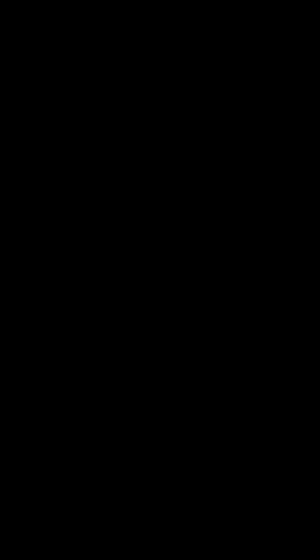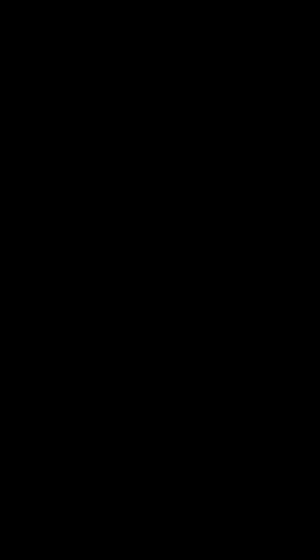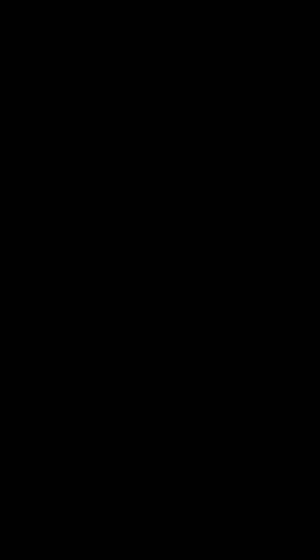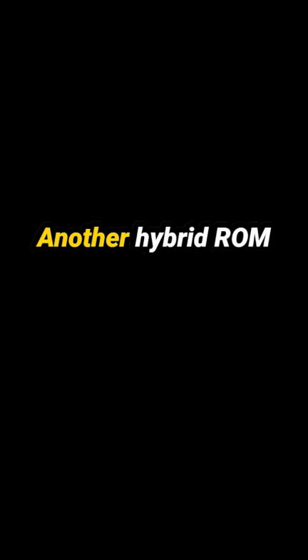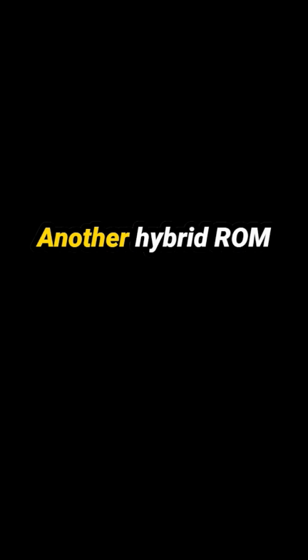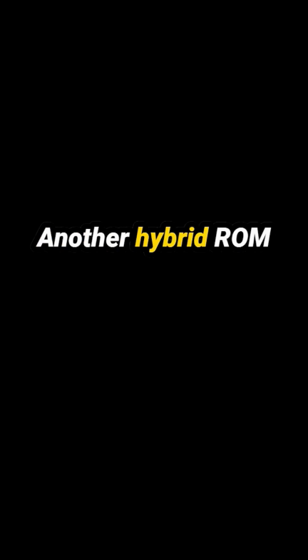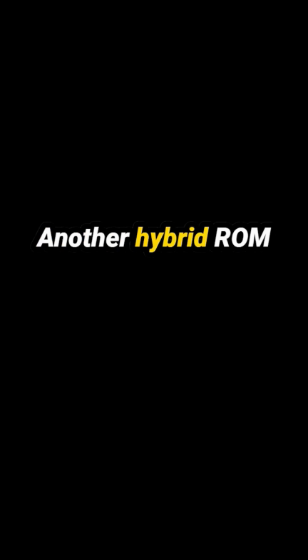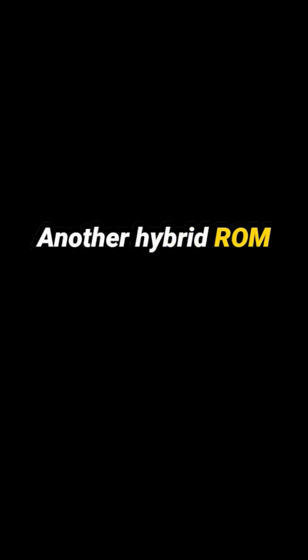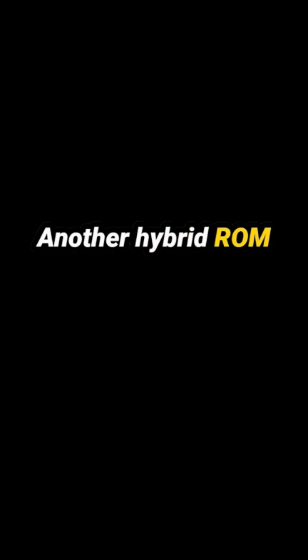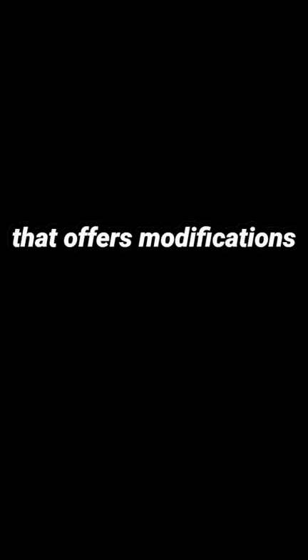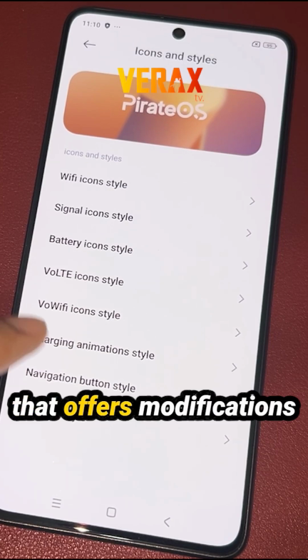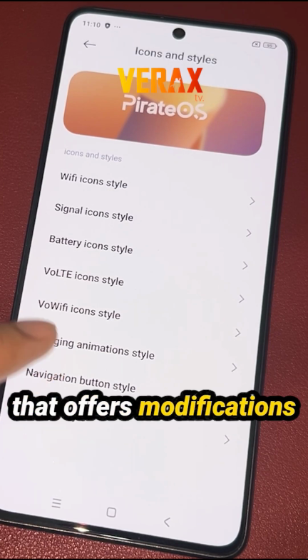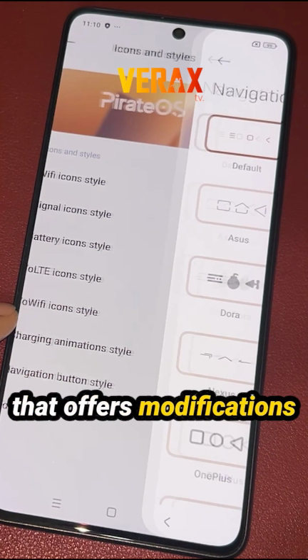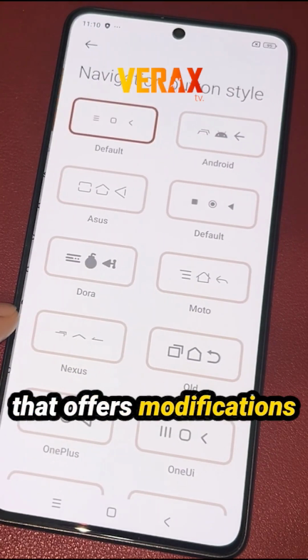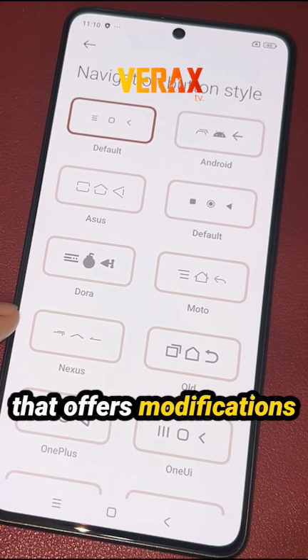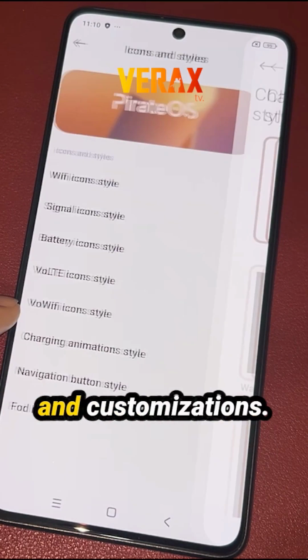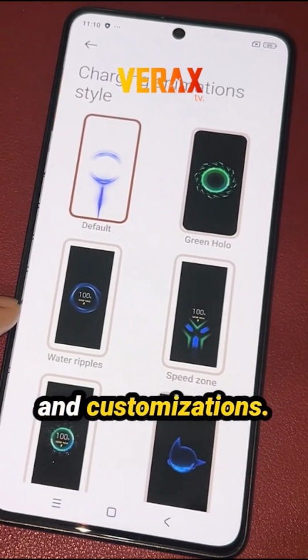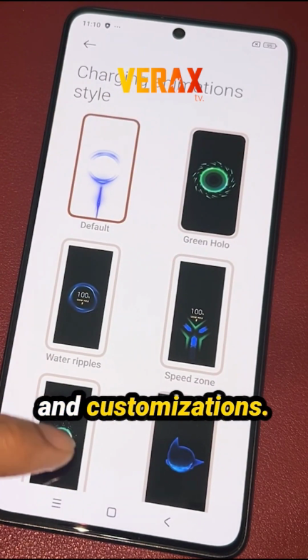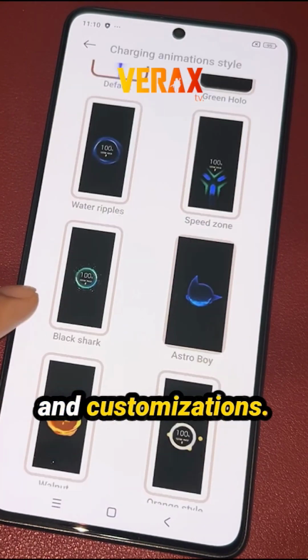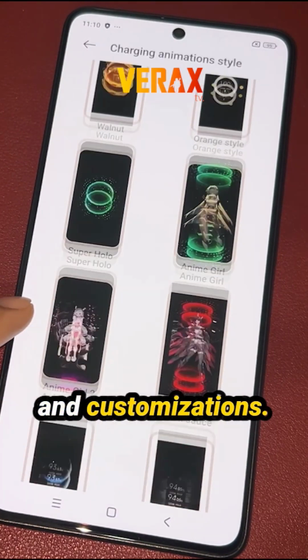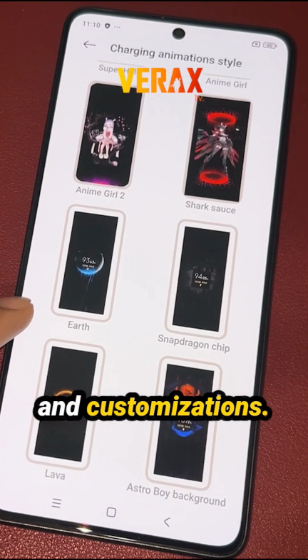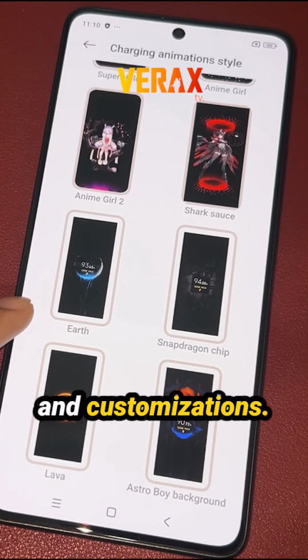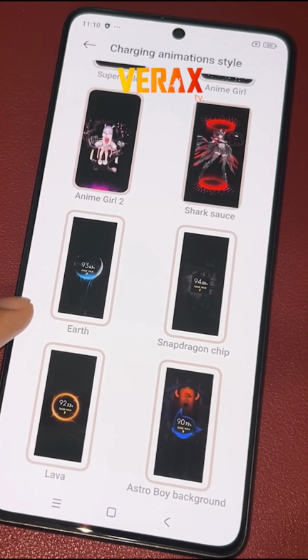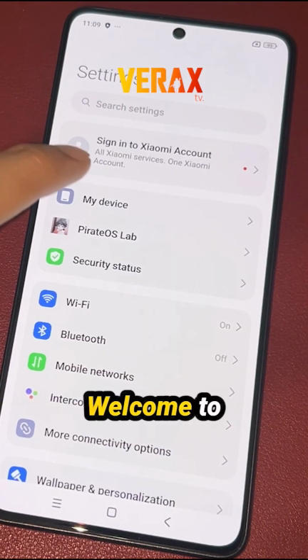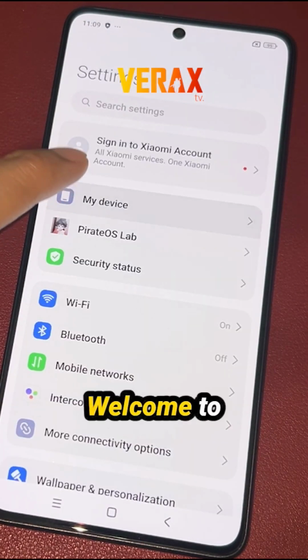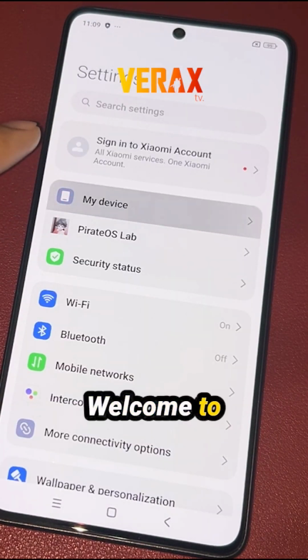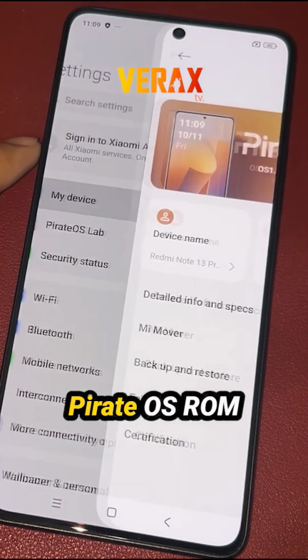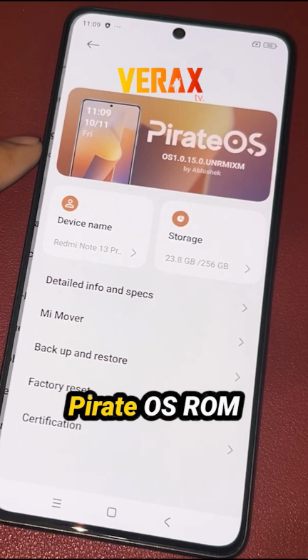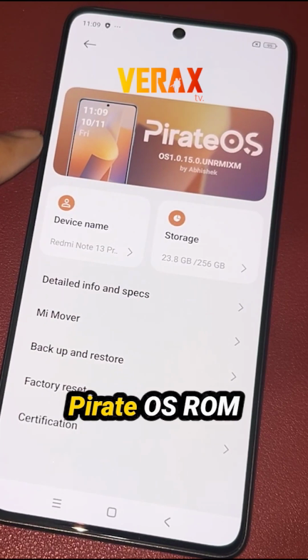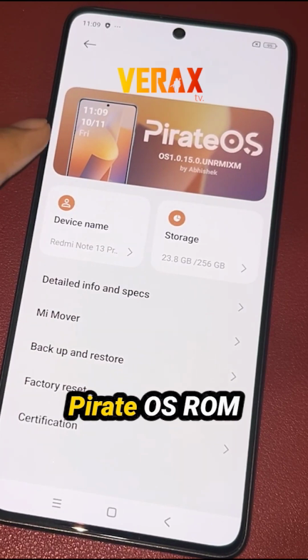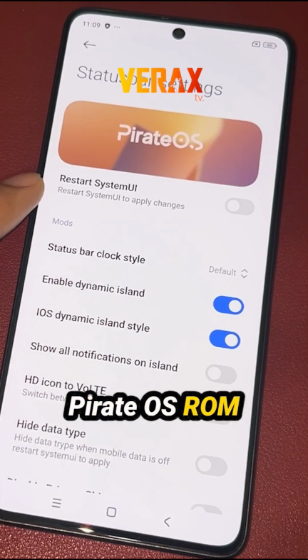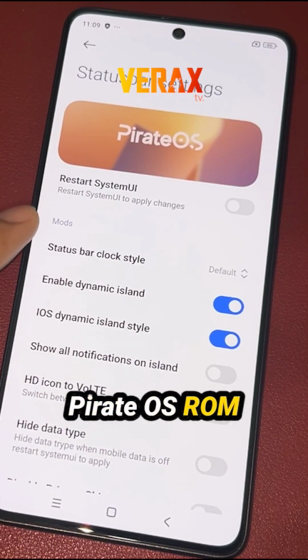Another hybrid ROM that offers modifications and customizations. Welcome to PirateOS ROM!